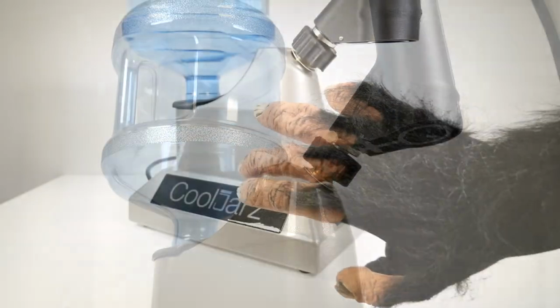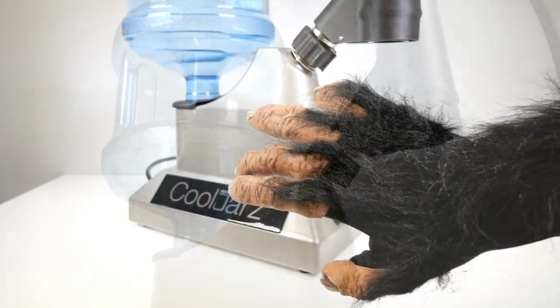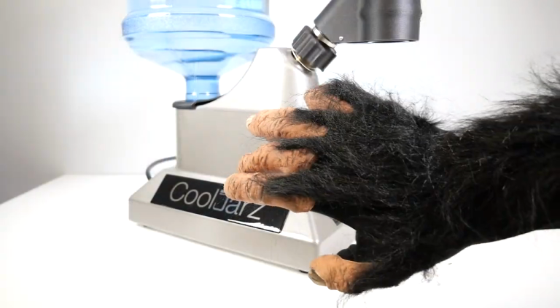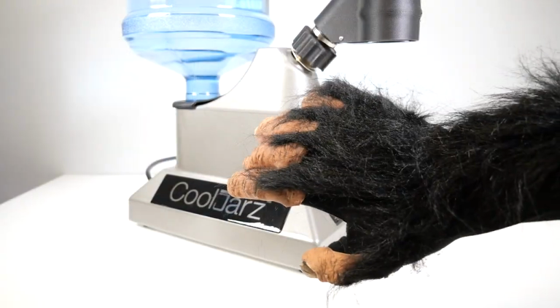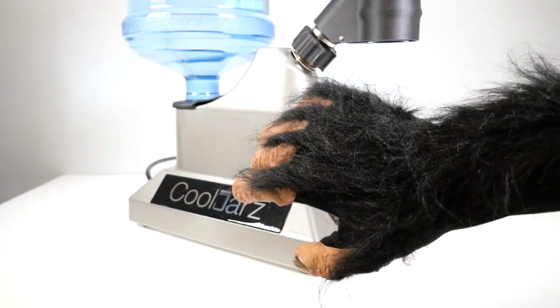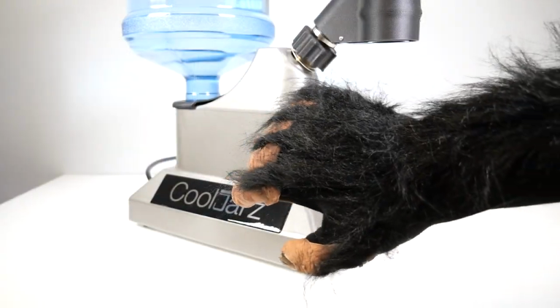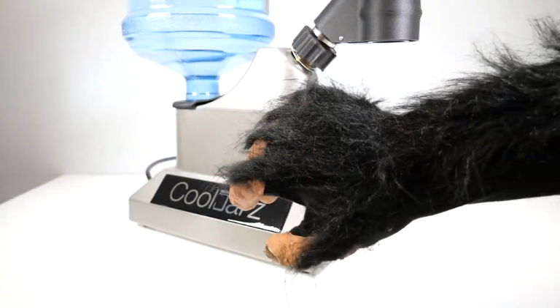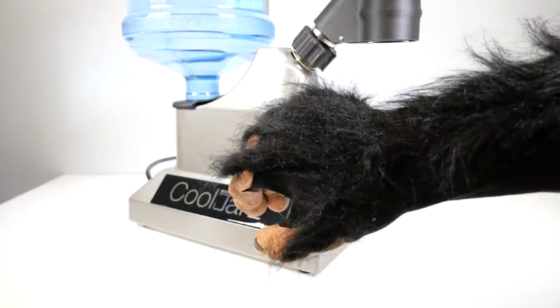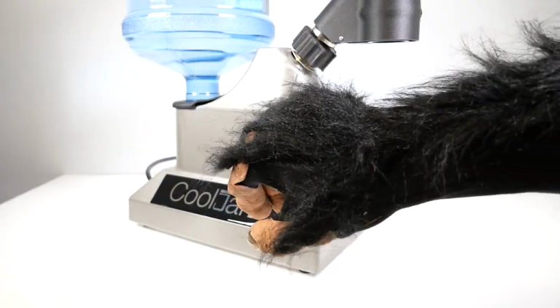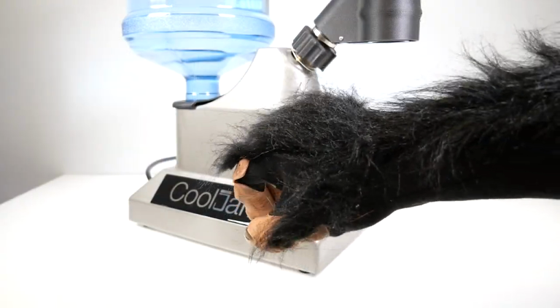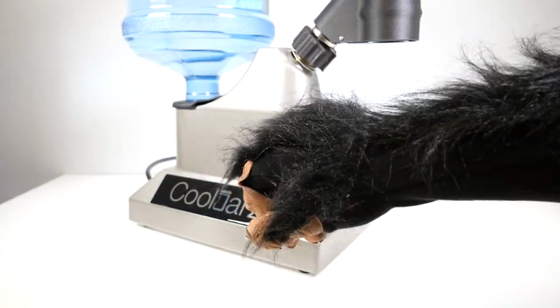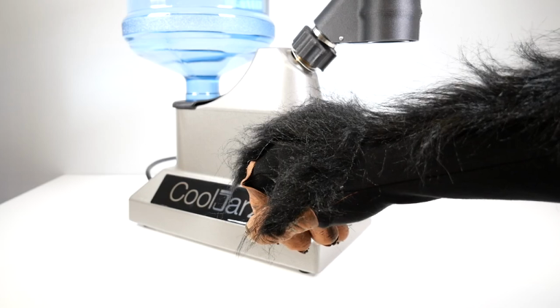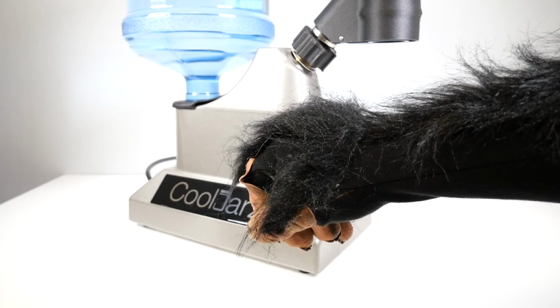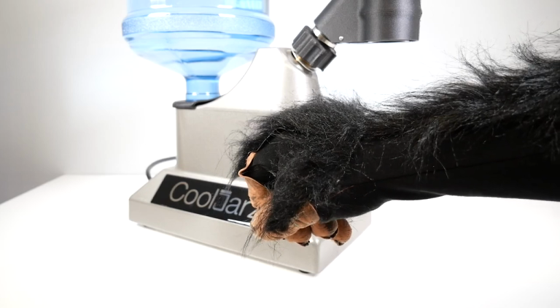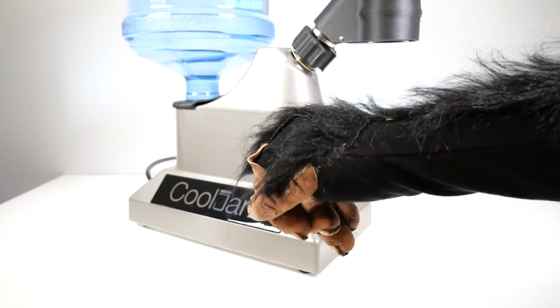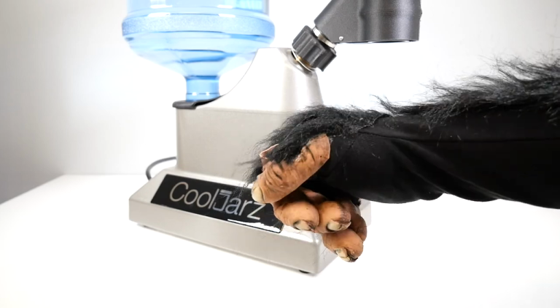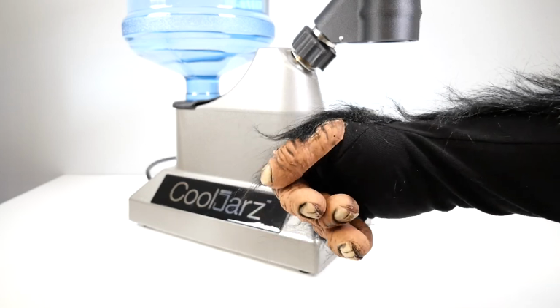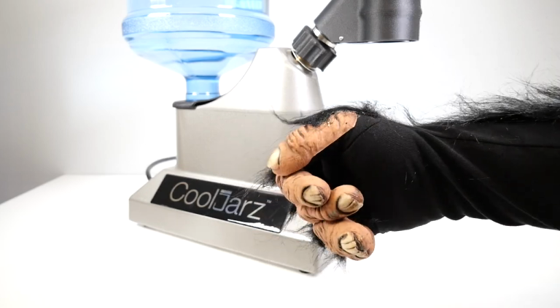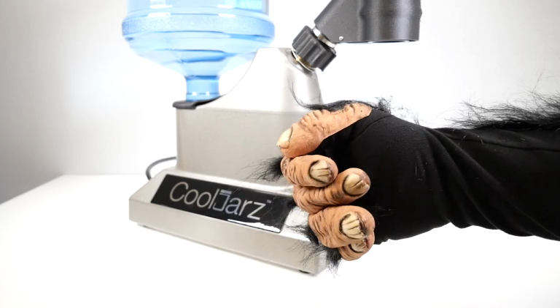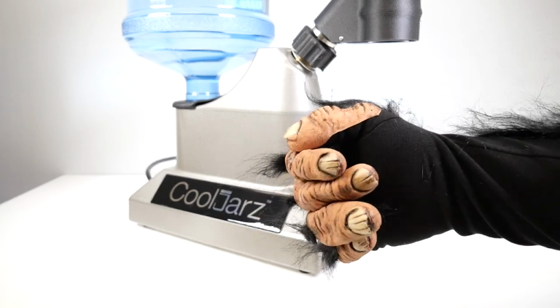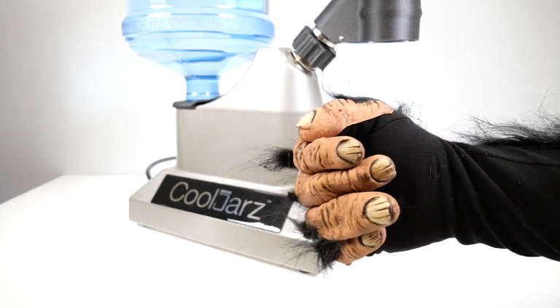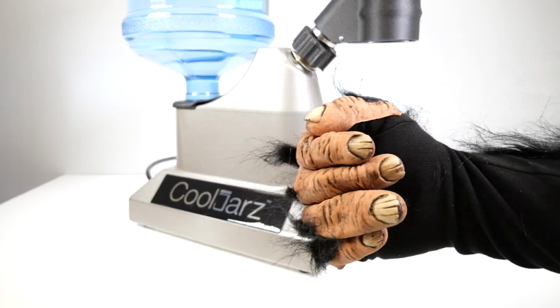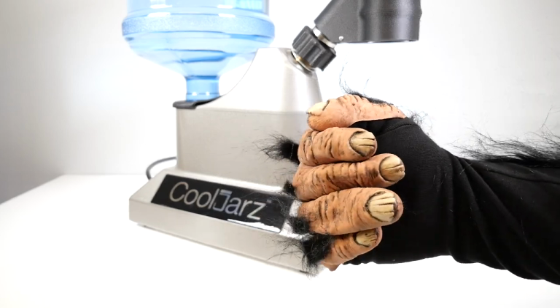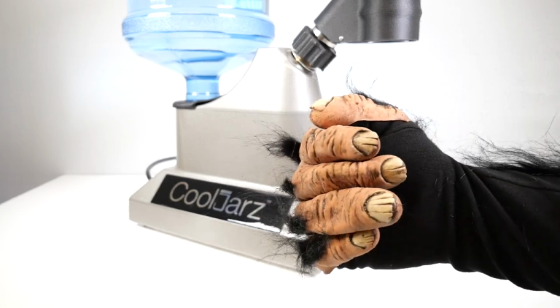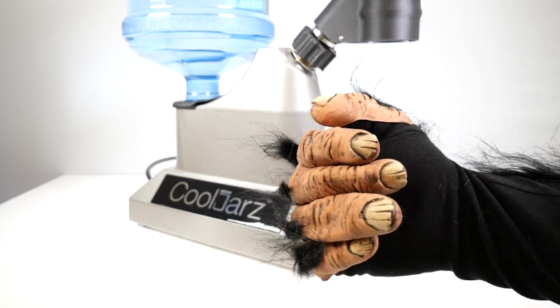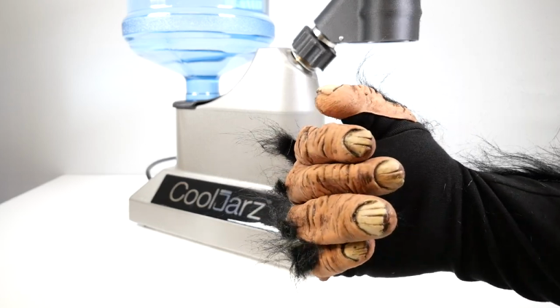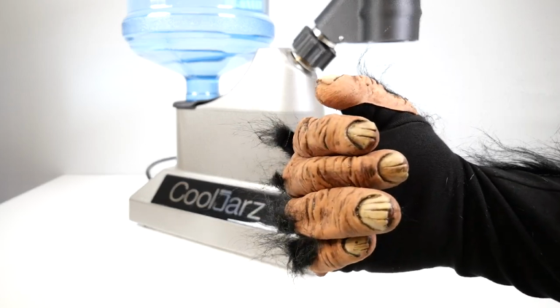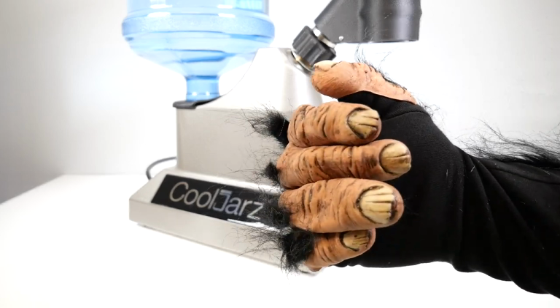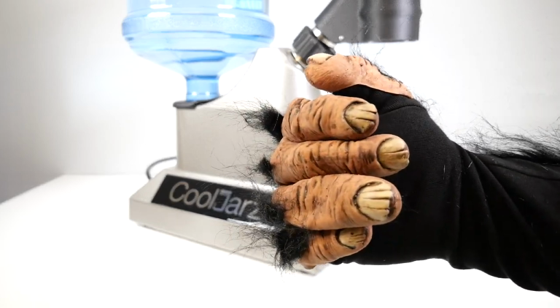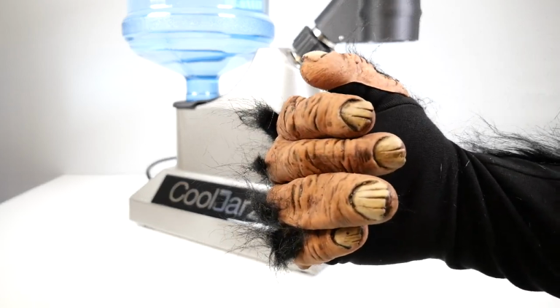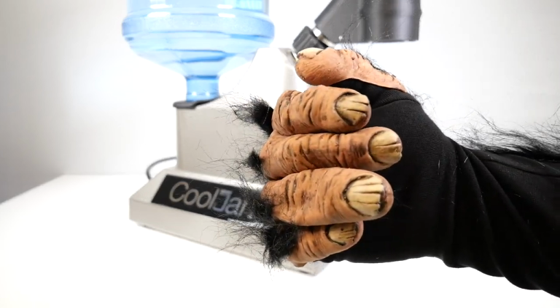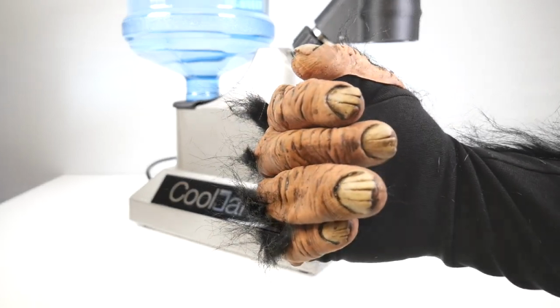It only takes 30 seconds for the SST machine to warm up. In the meantime, you can look at my monkey hands.